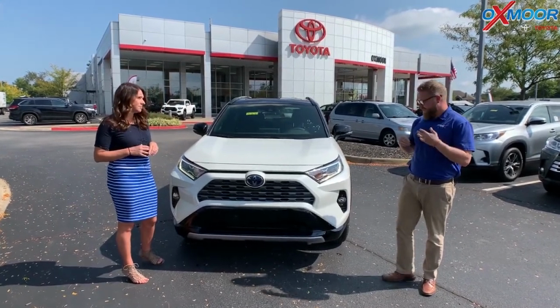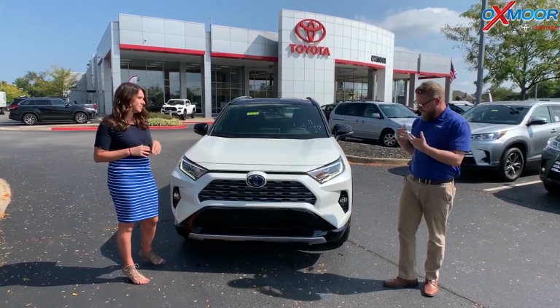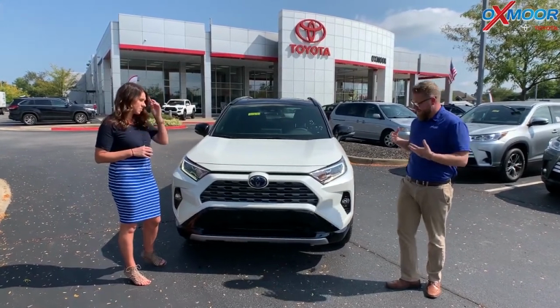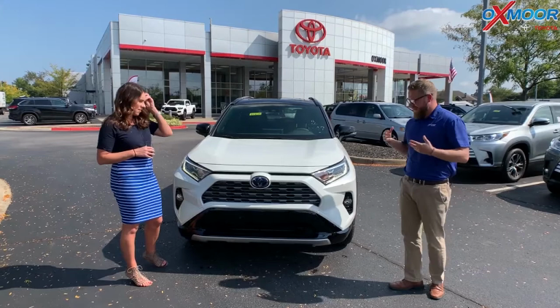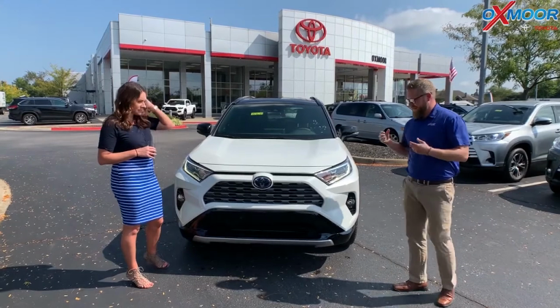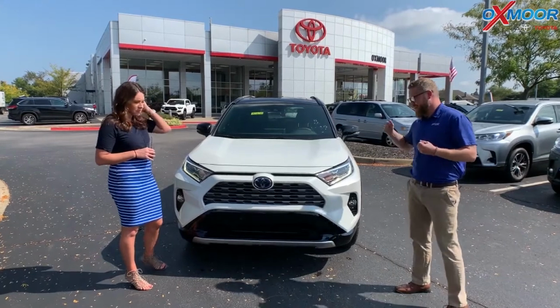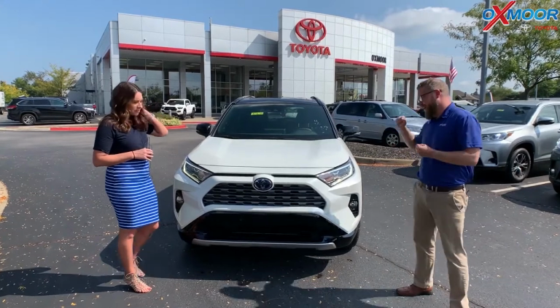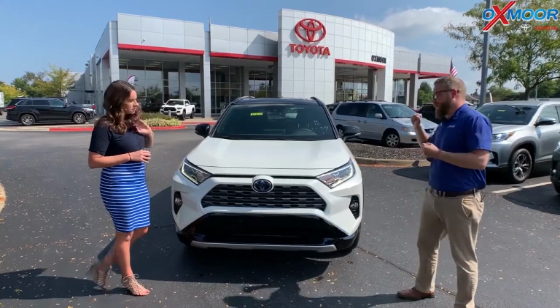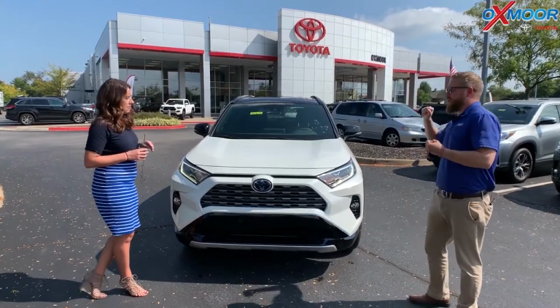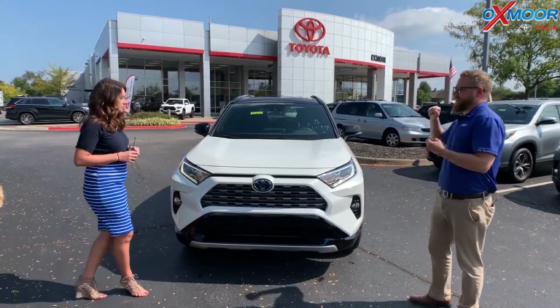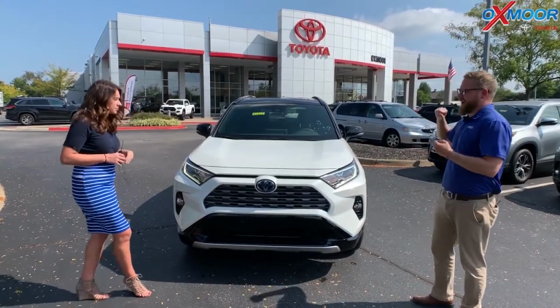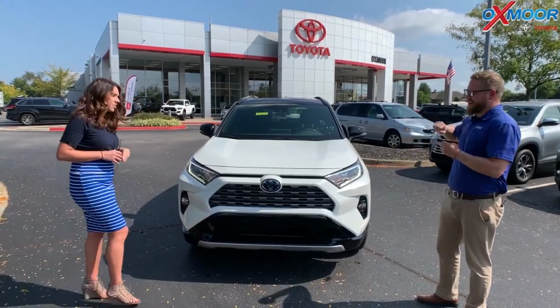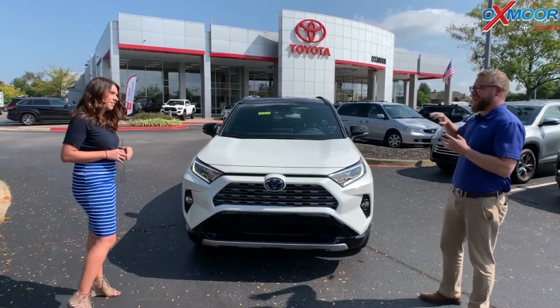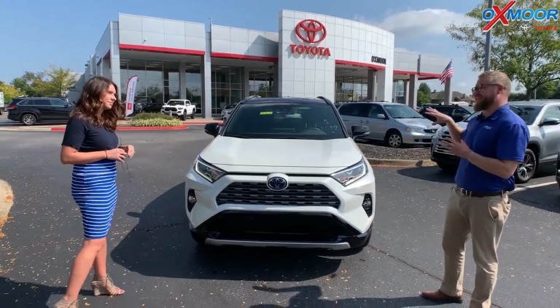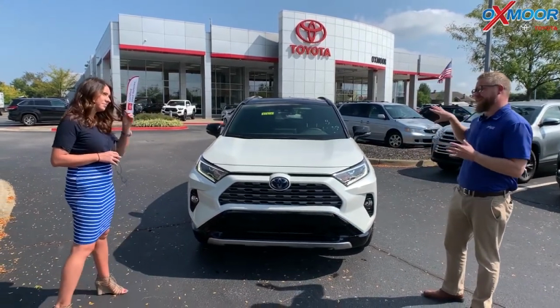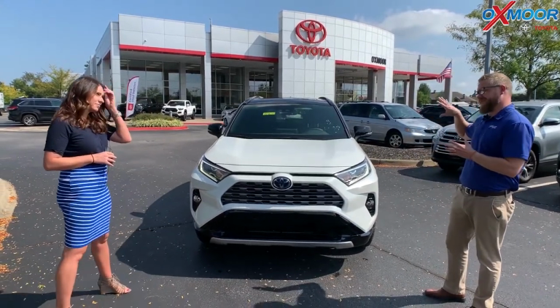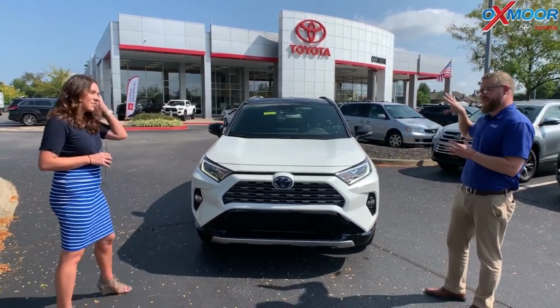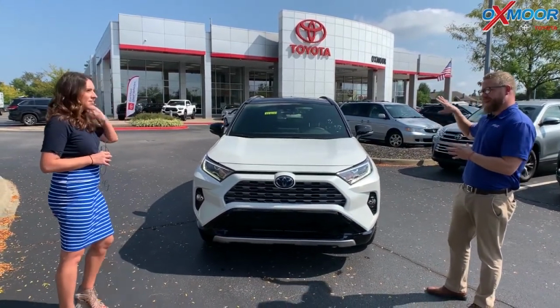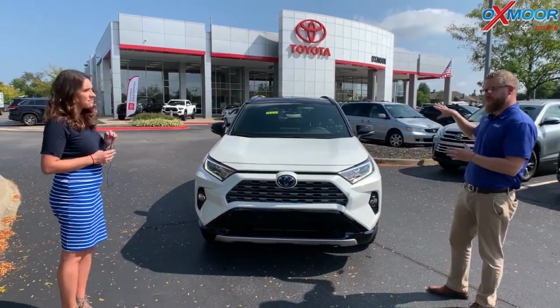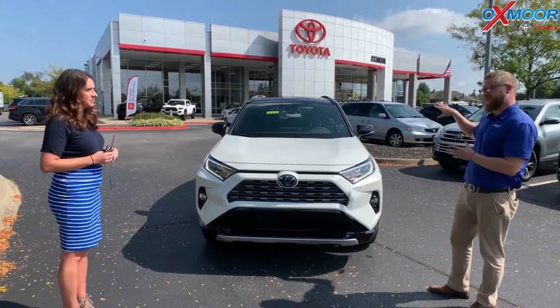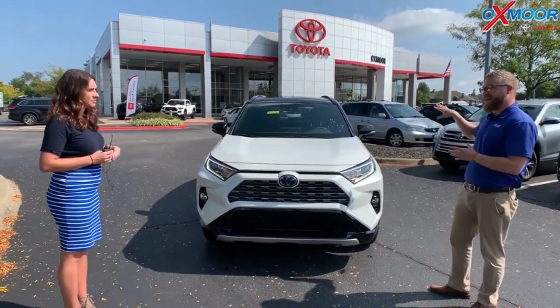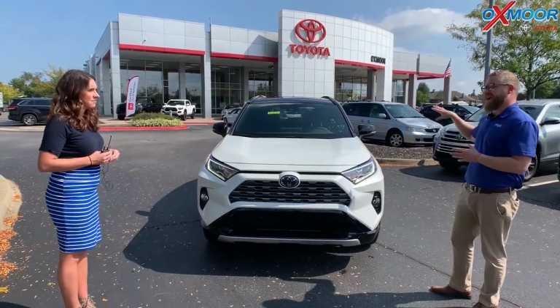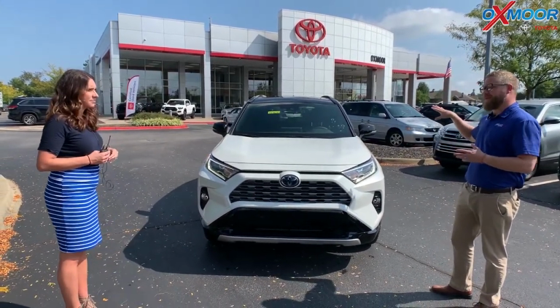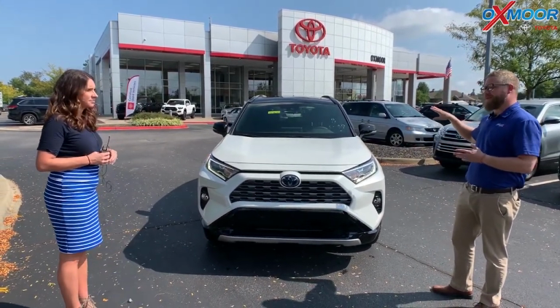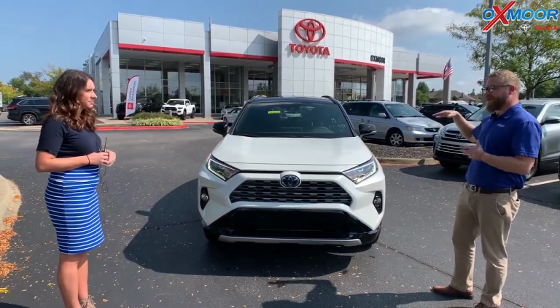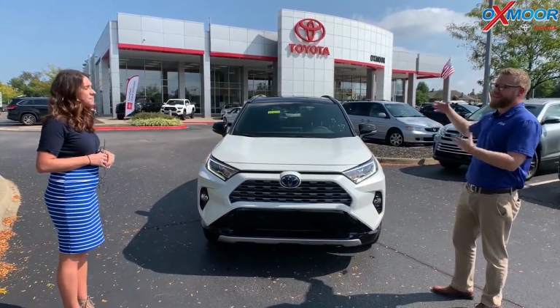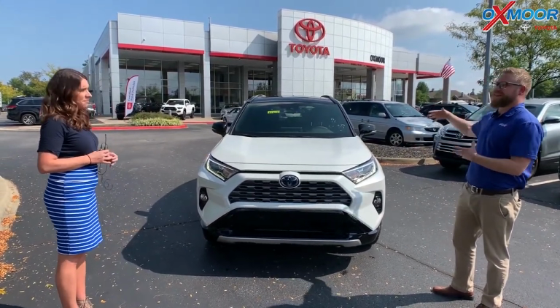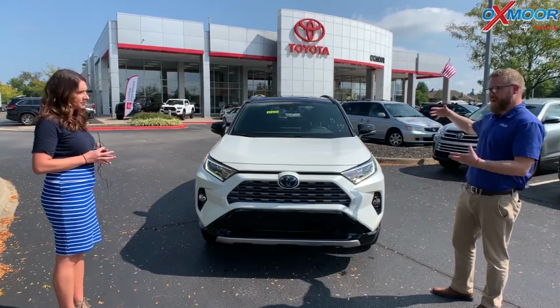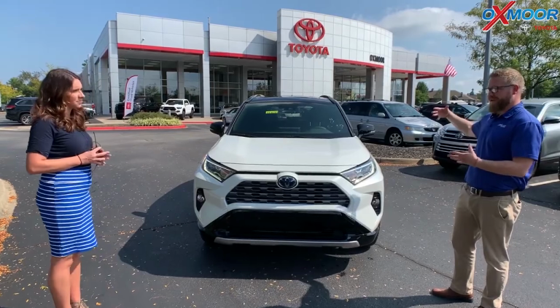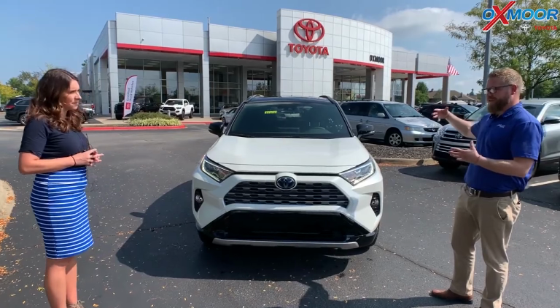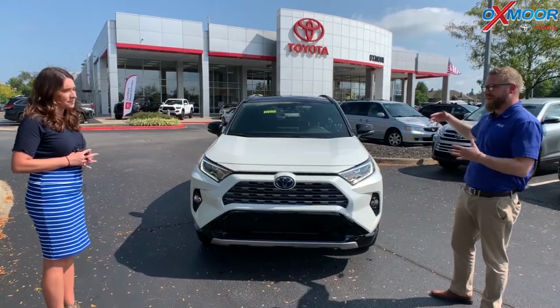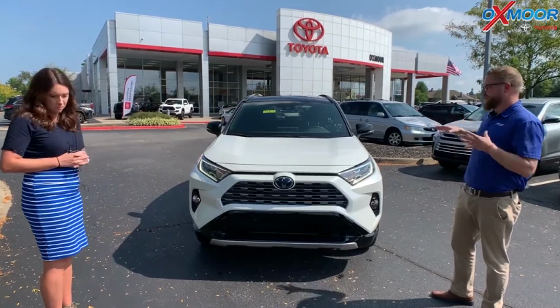So this is very exciting. This is a brand new car. The XSE is not a trim that we've had in the RAV4 before, and this is the hybrid version.